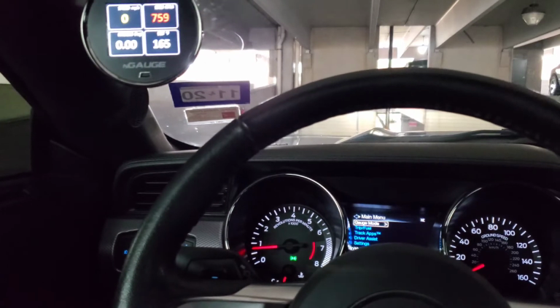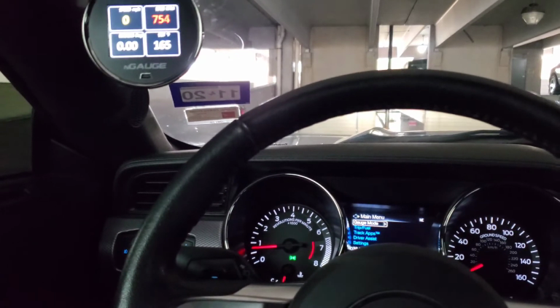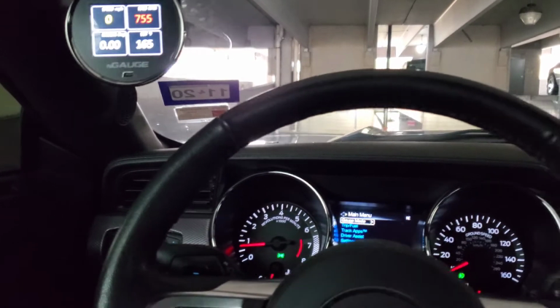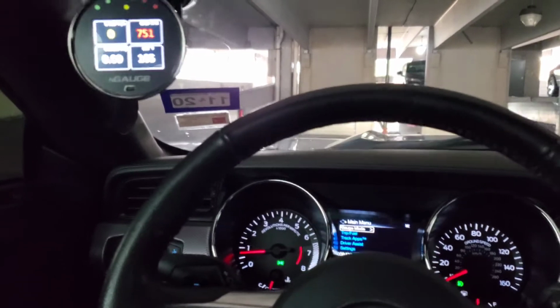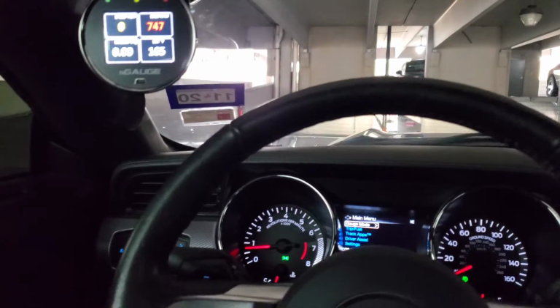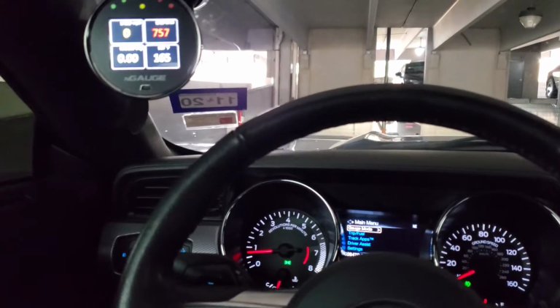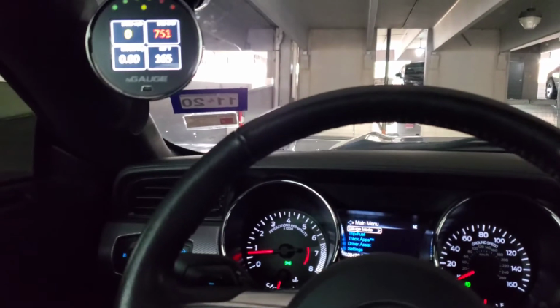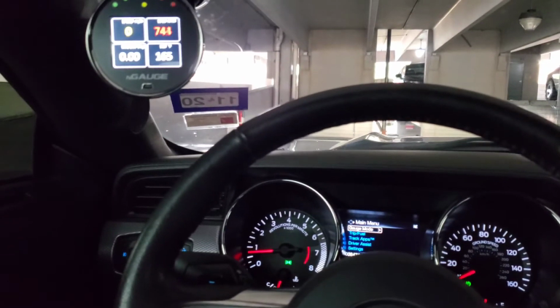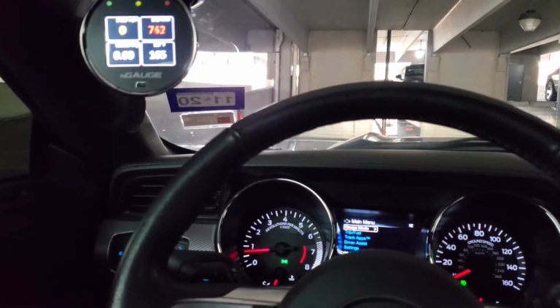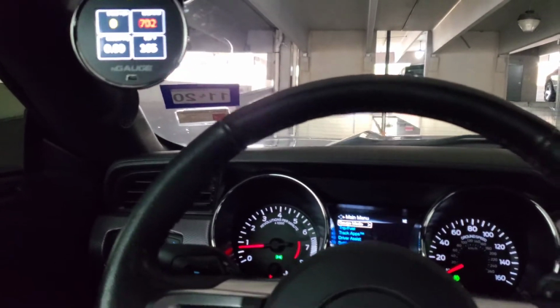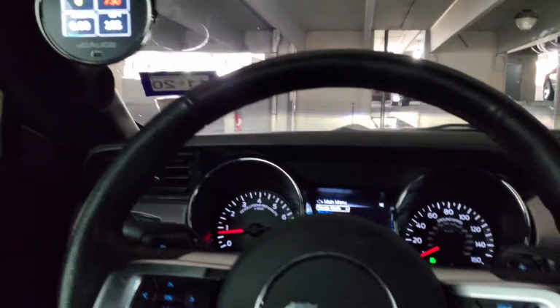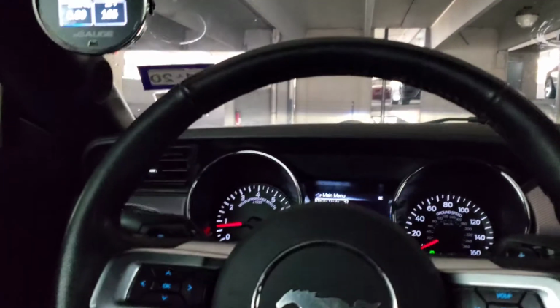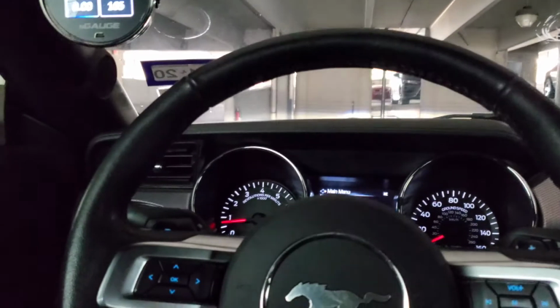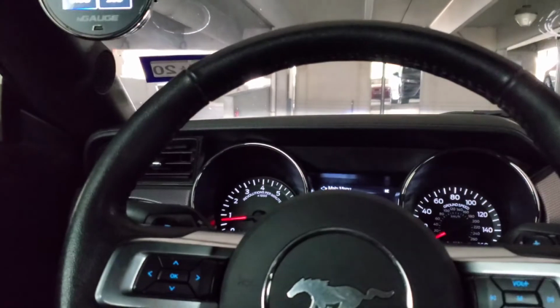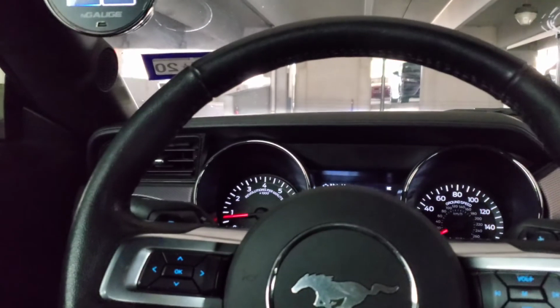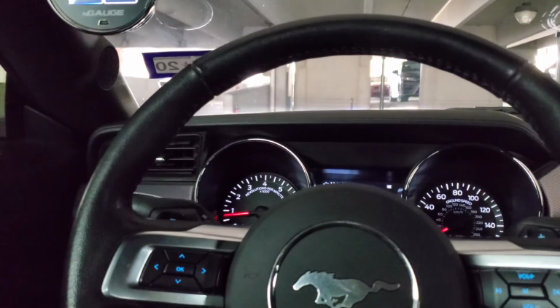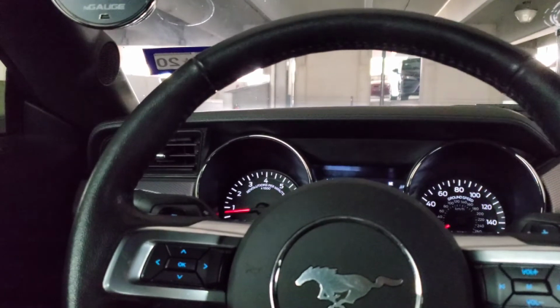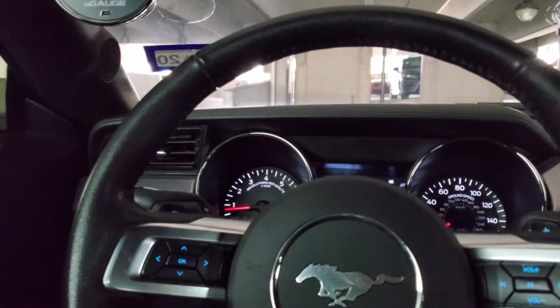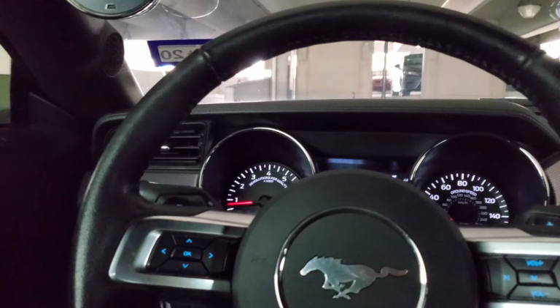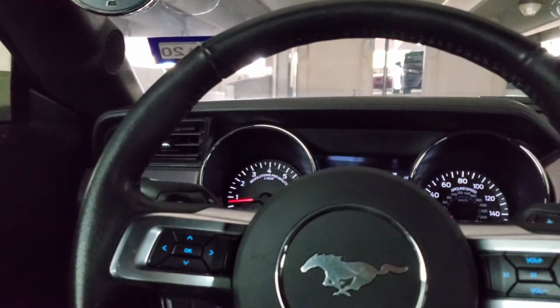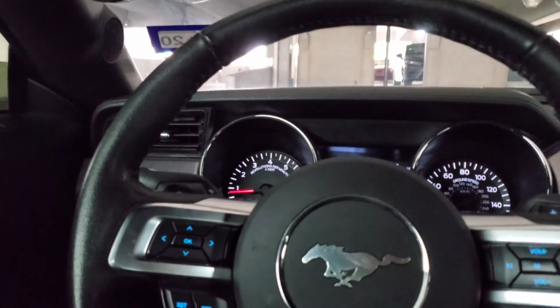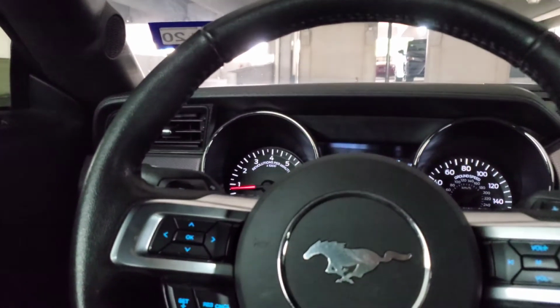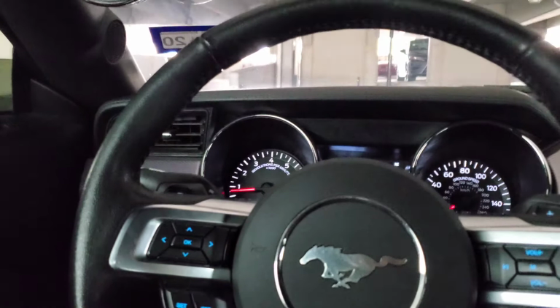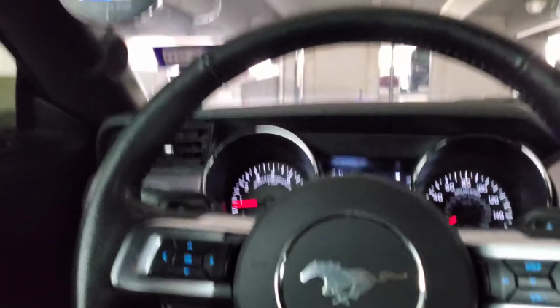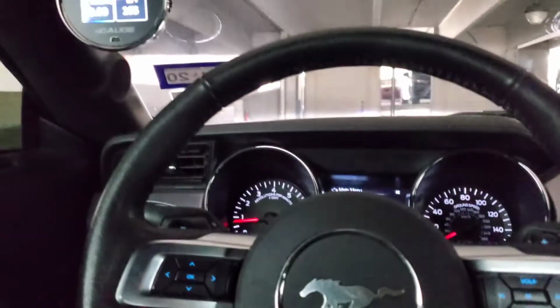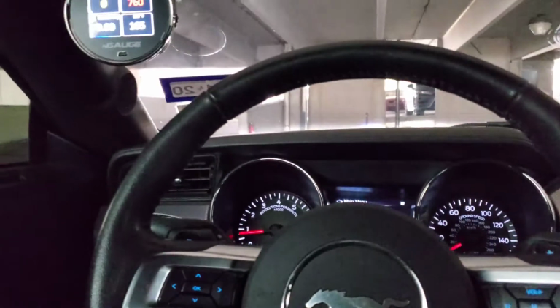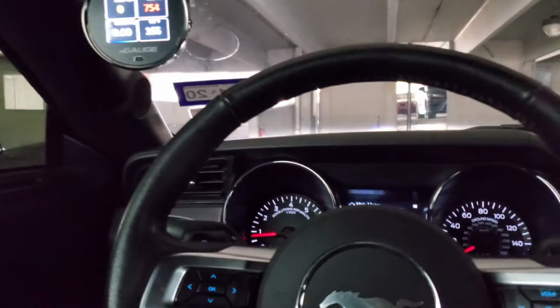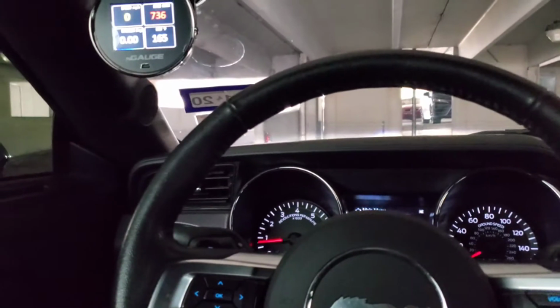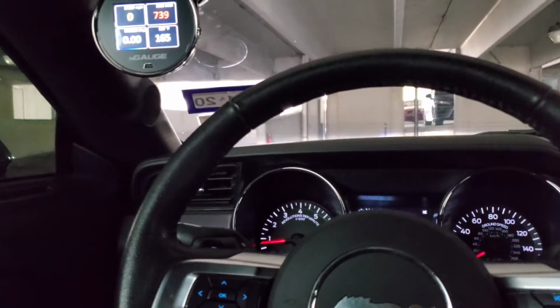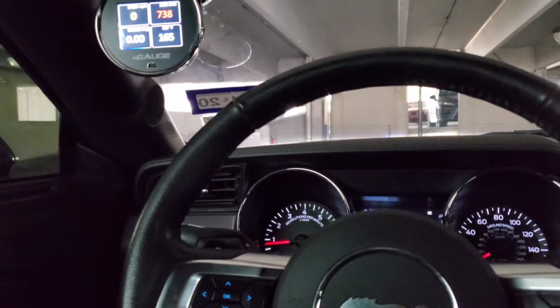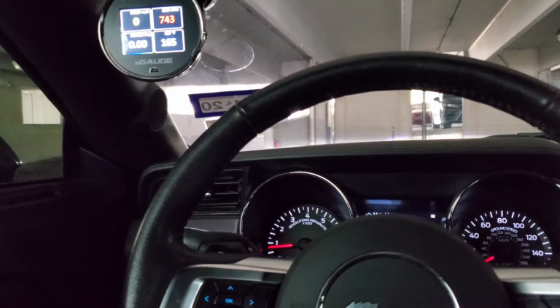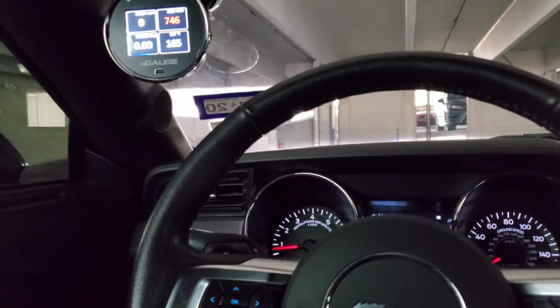And so far, ever since I've had the tune, the car drives great. This is the best experience that I've ever had with a tune.